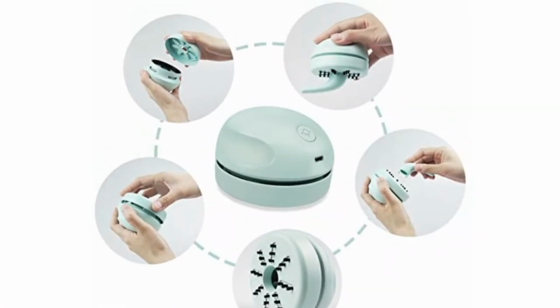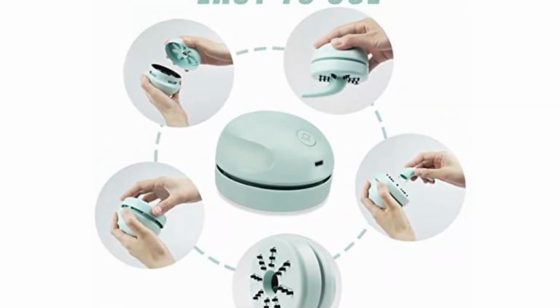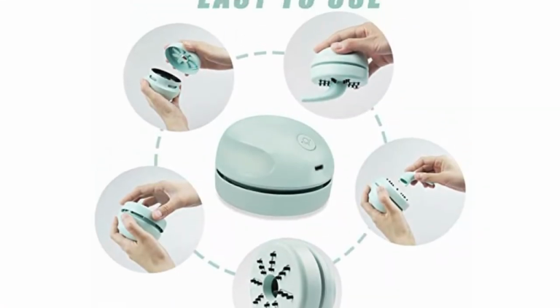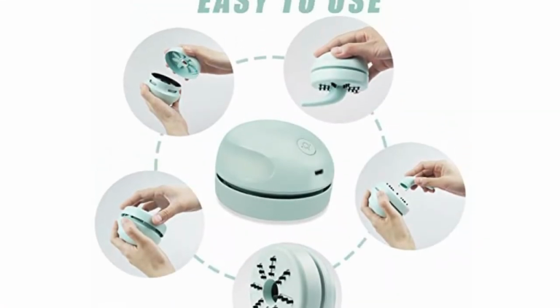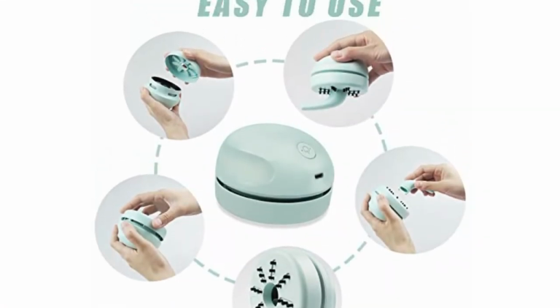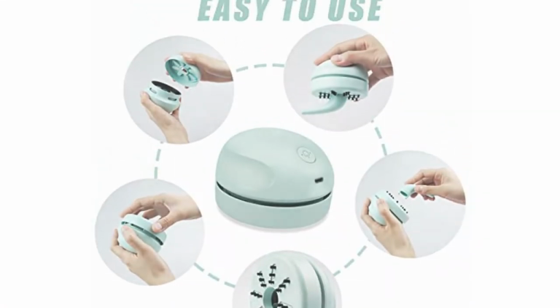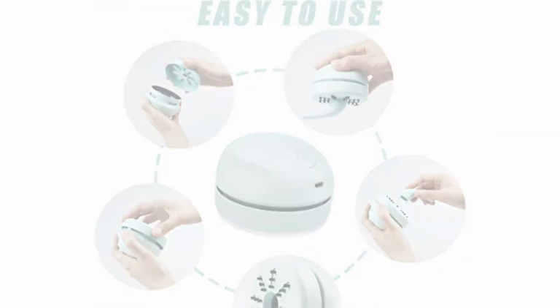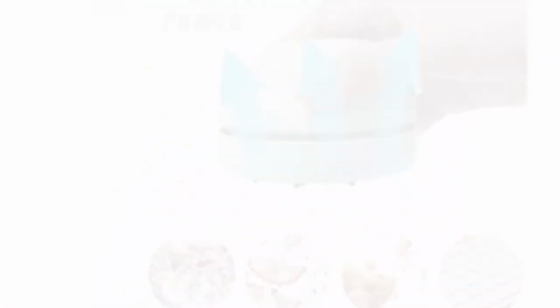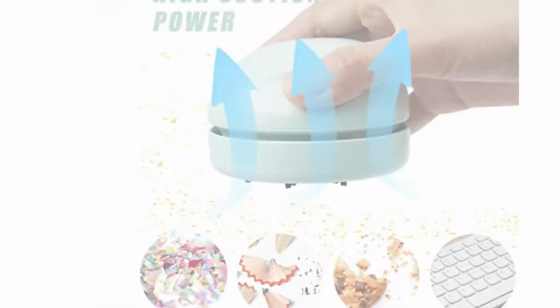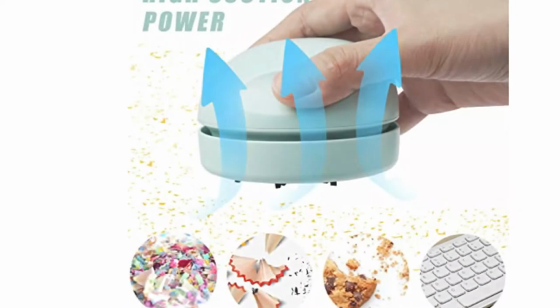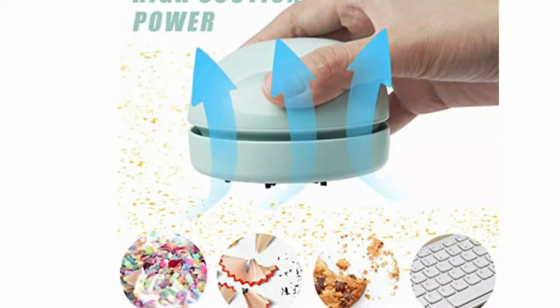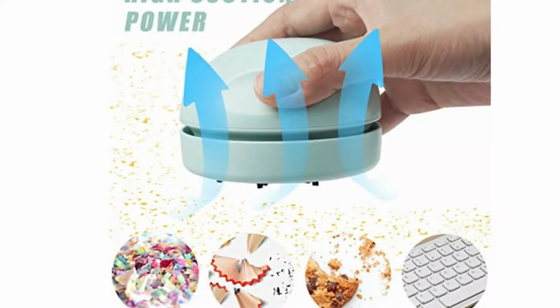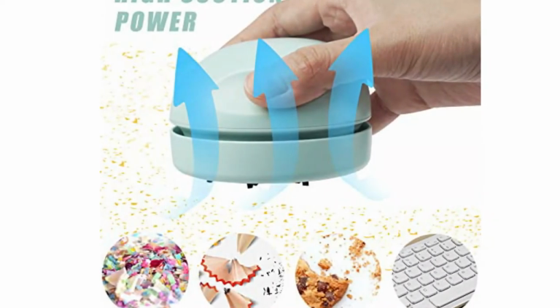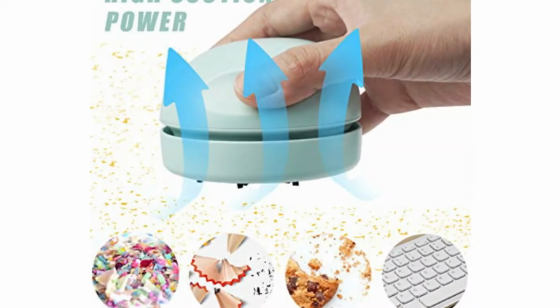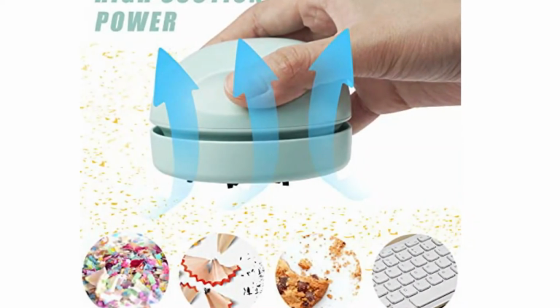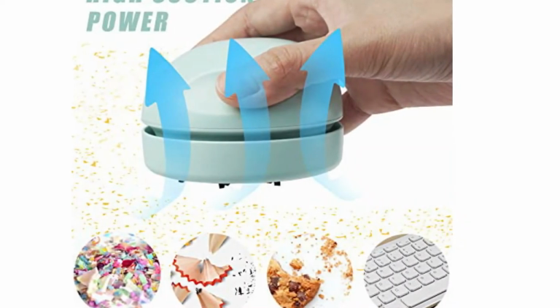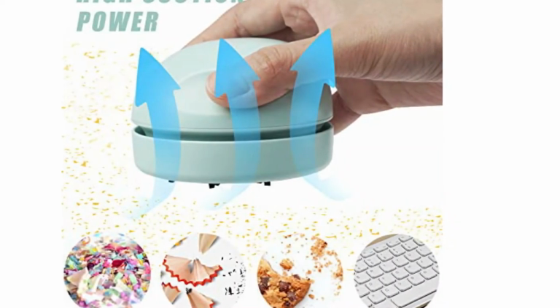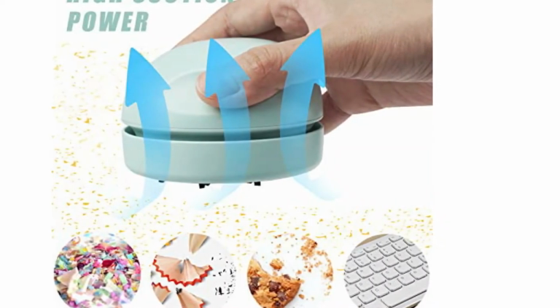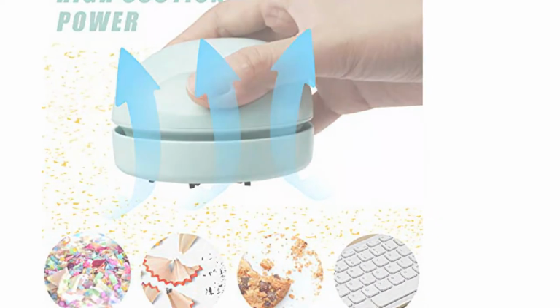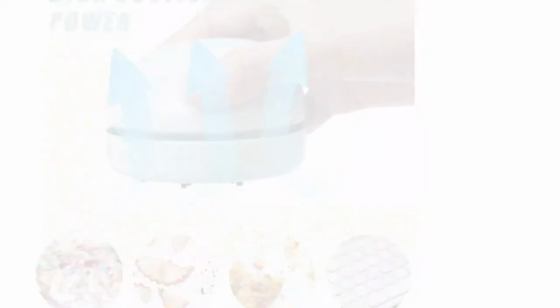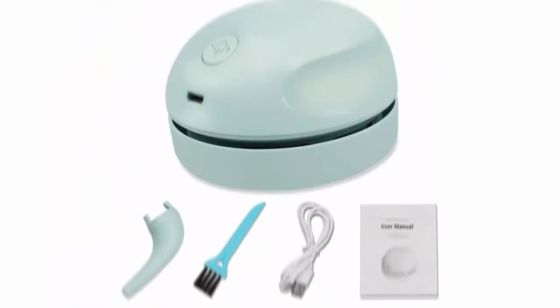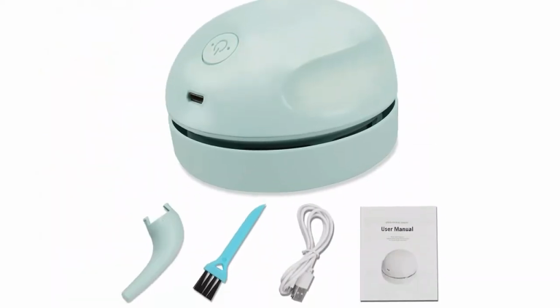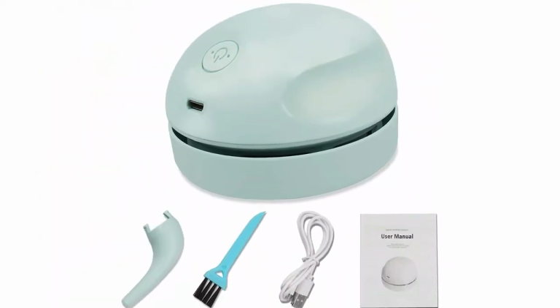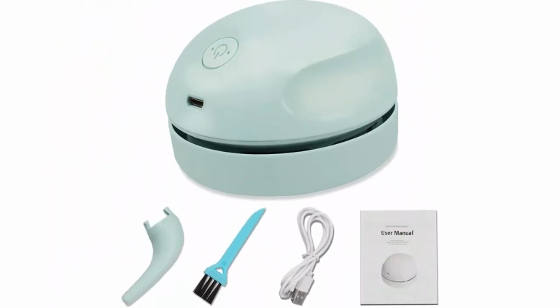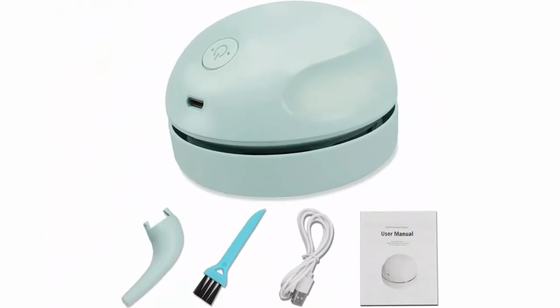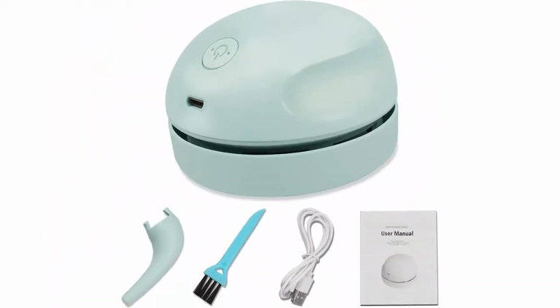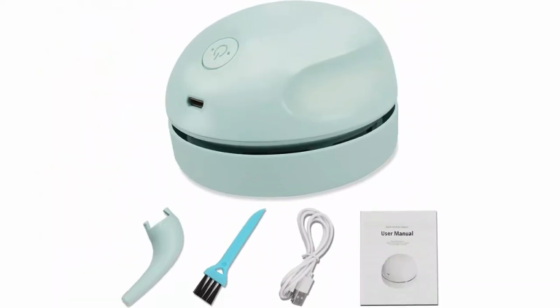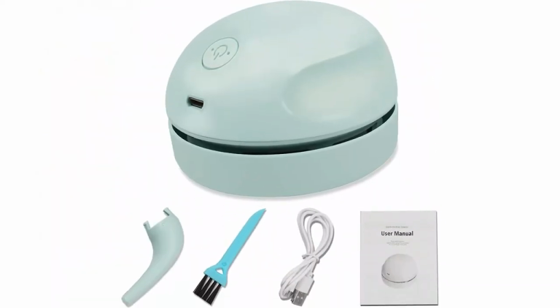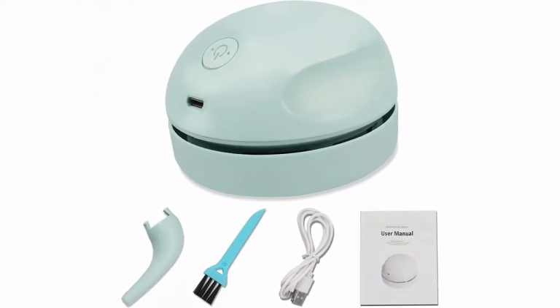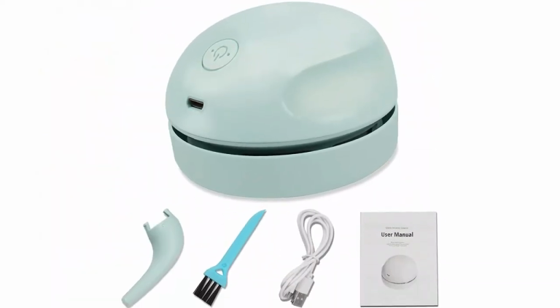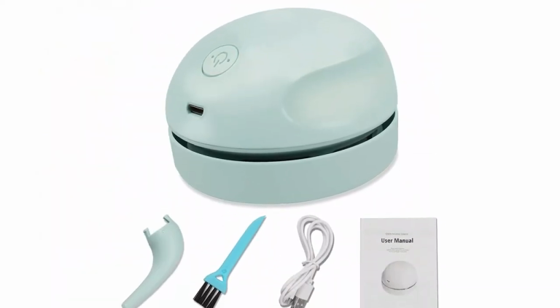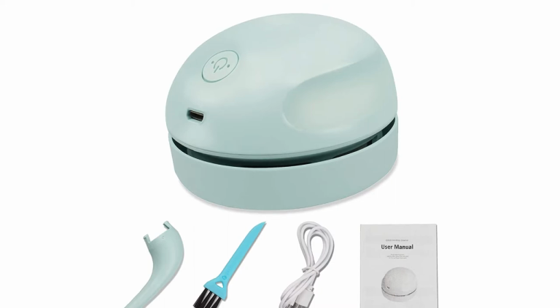Pros: easy-to-pack and carry, ergonomic design facilitates precise cleaning, rotates 360 degrees. Cons: not cordless.